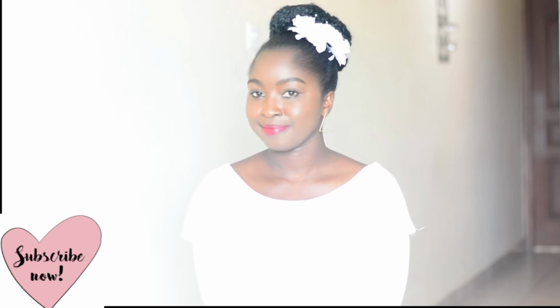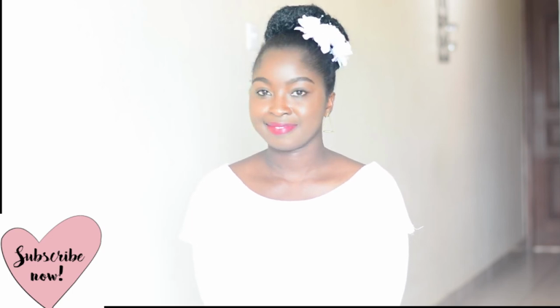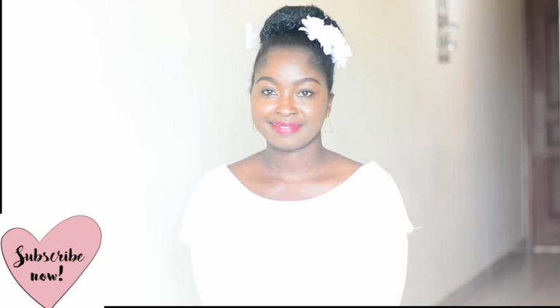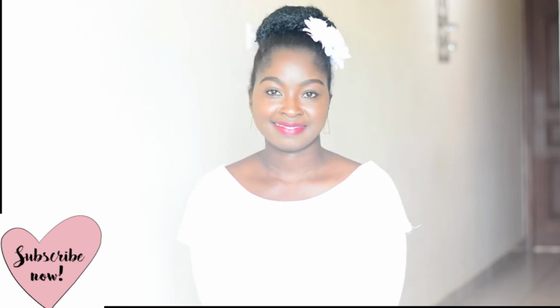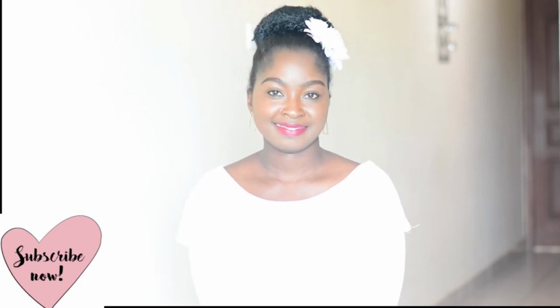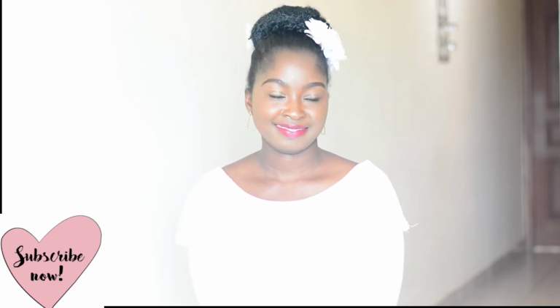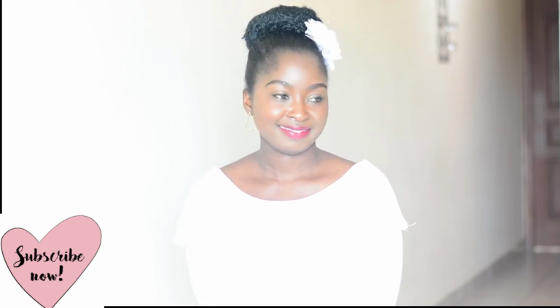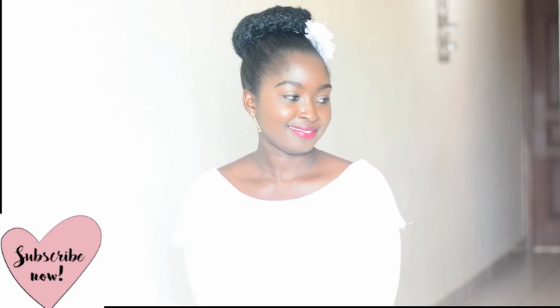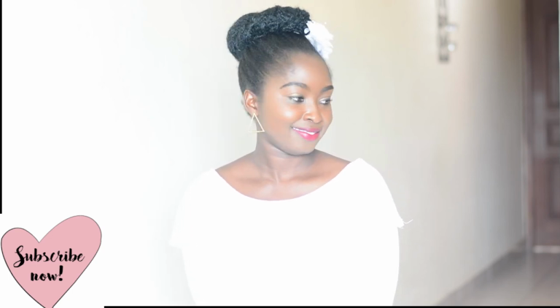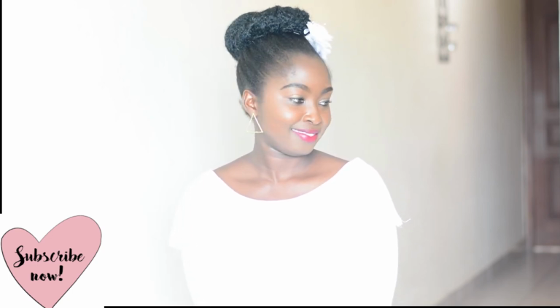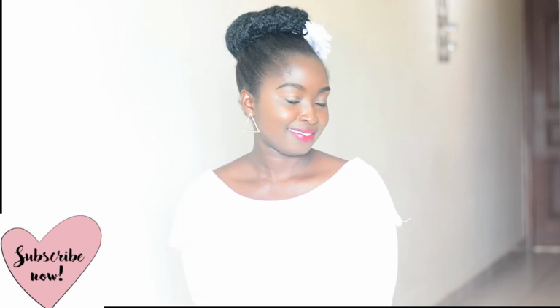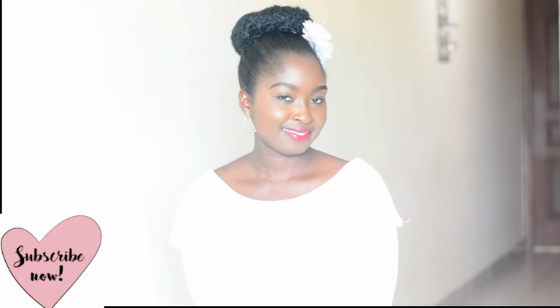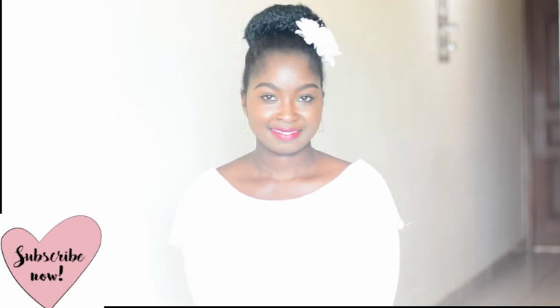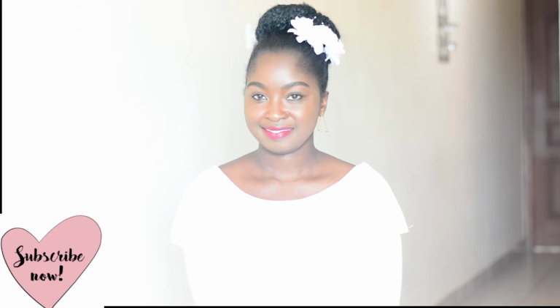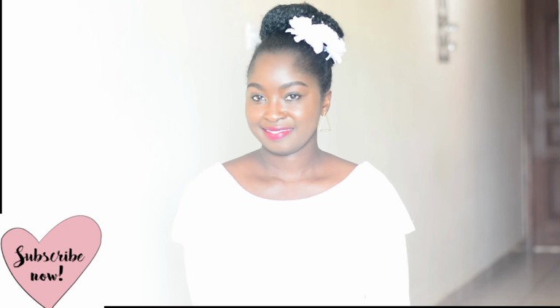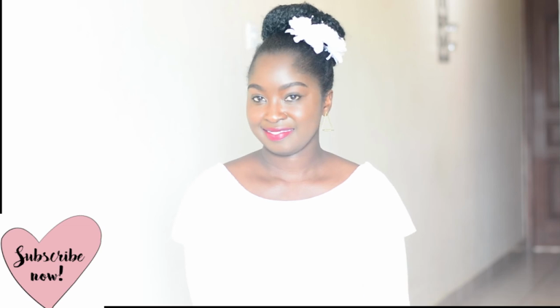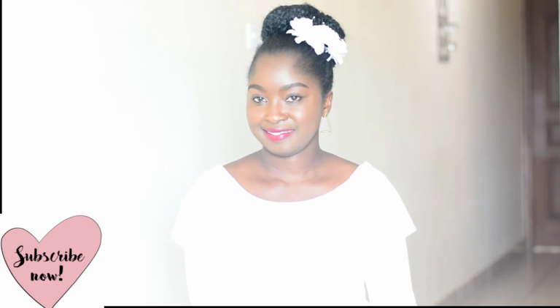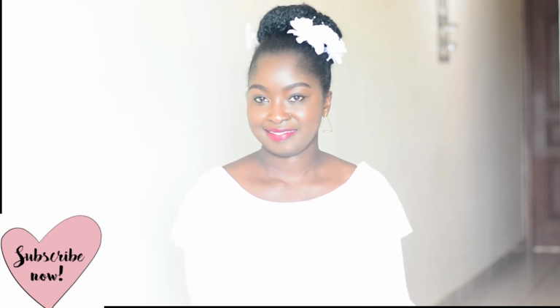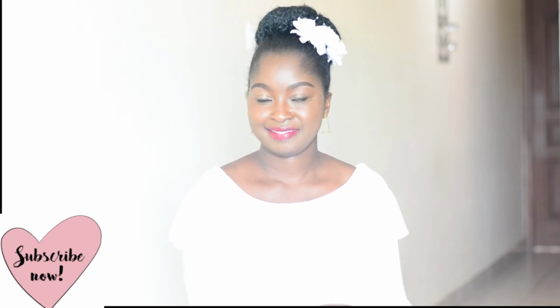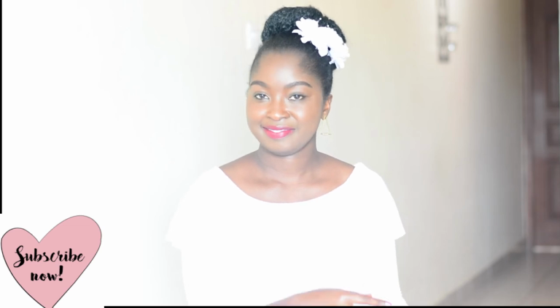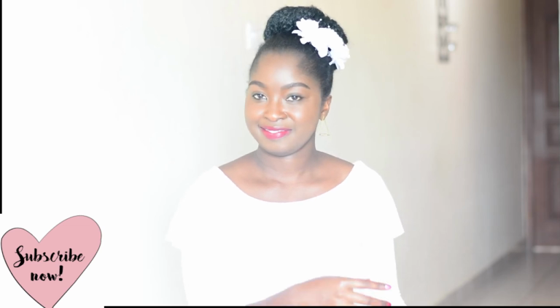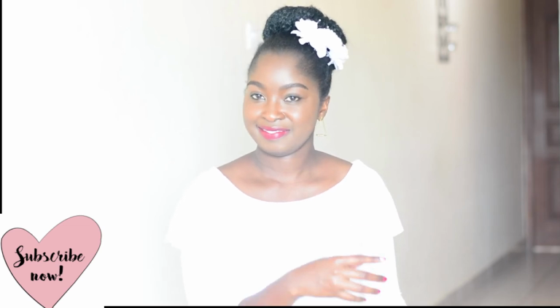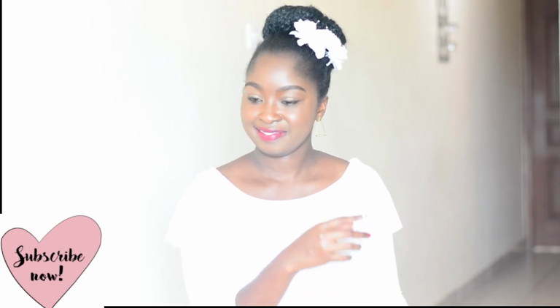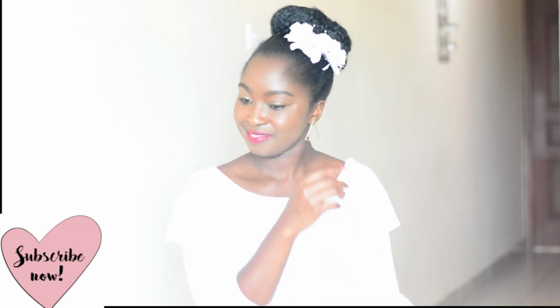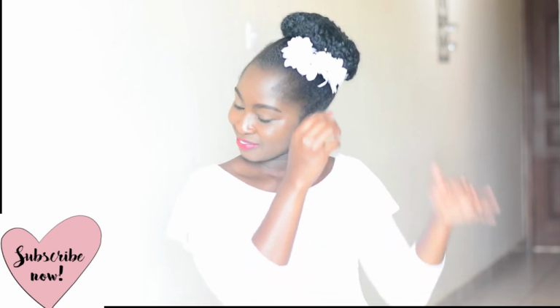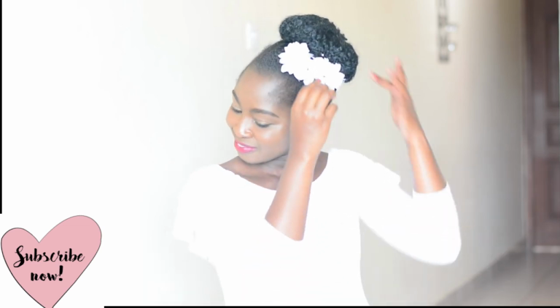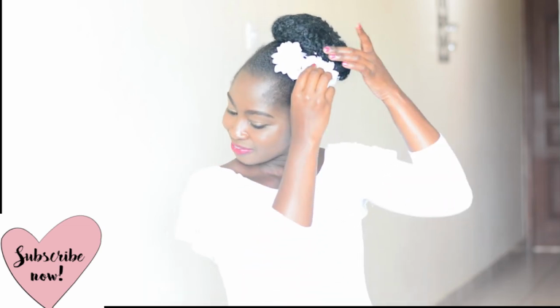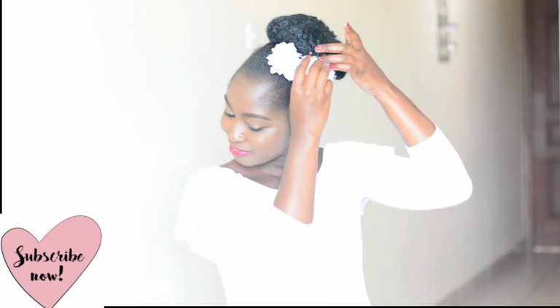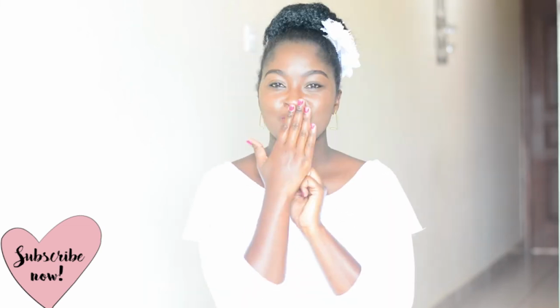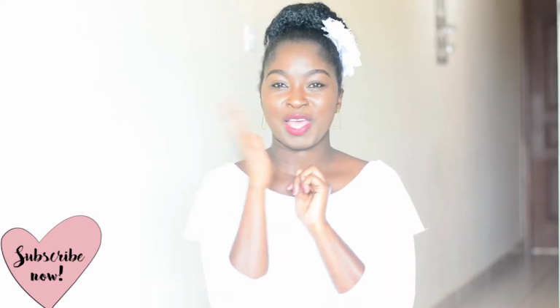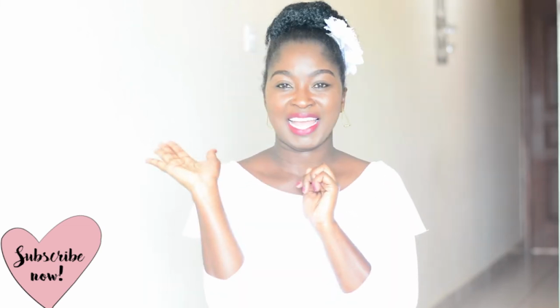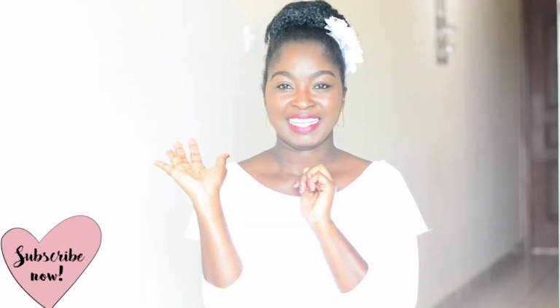Thank you so much for watching this tutorial. As usual, please subscribe to my channel and leave a comment below on what you think.